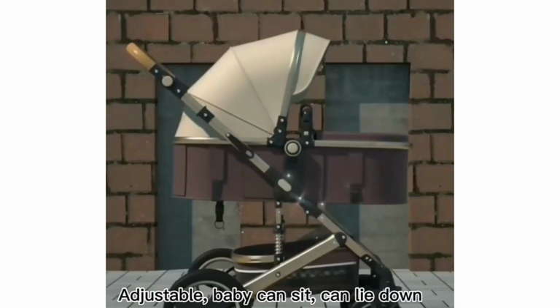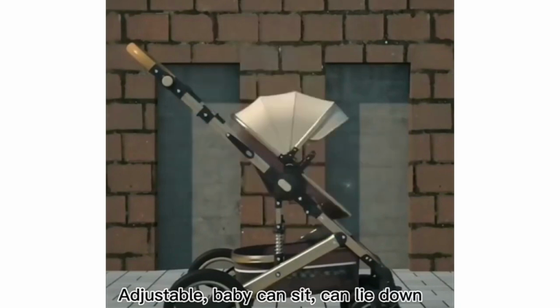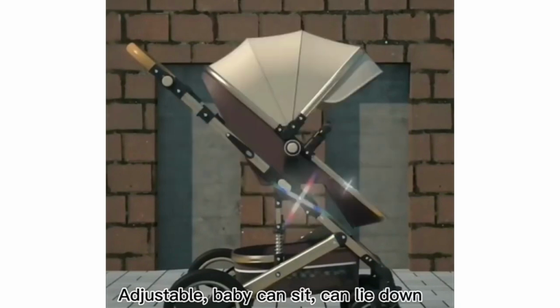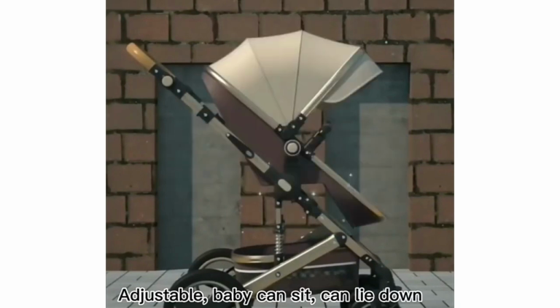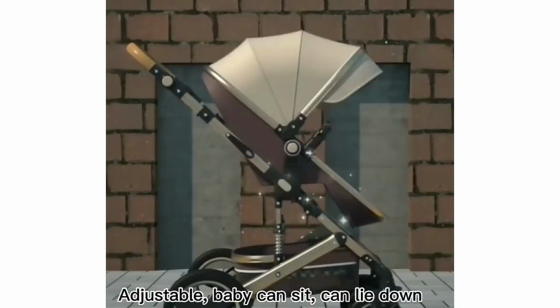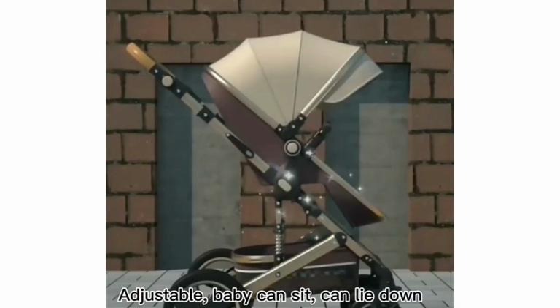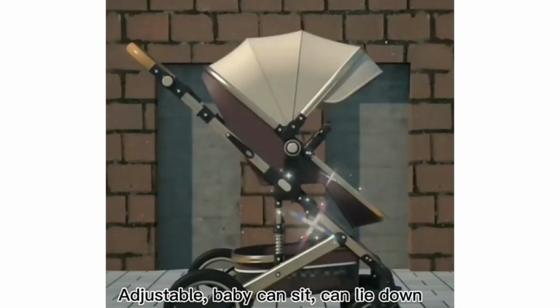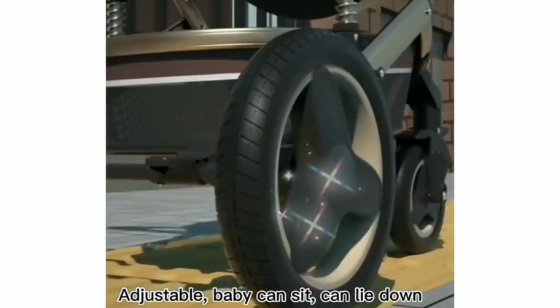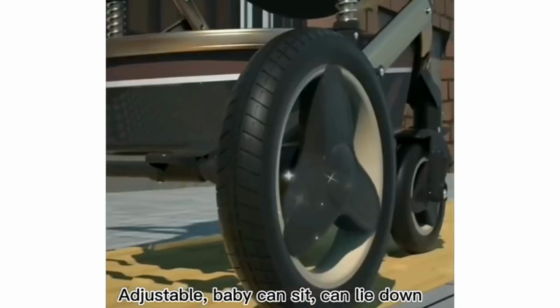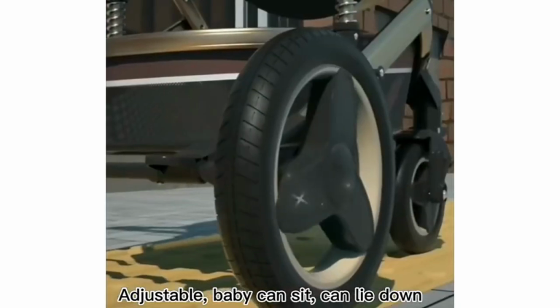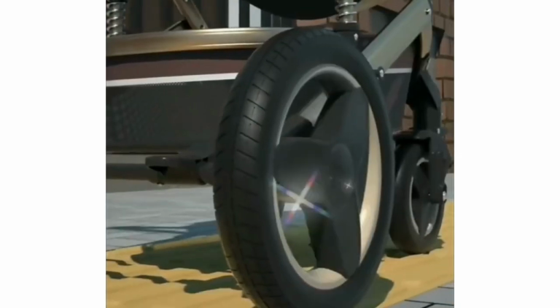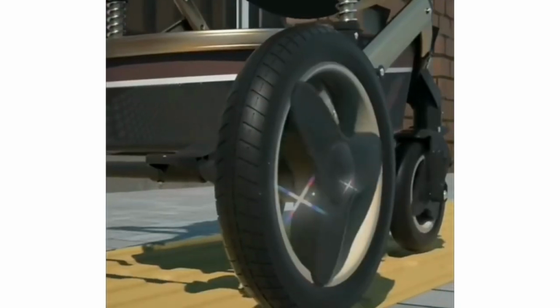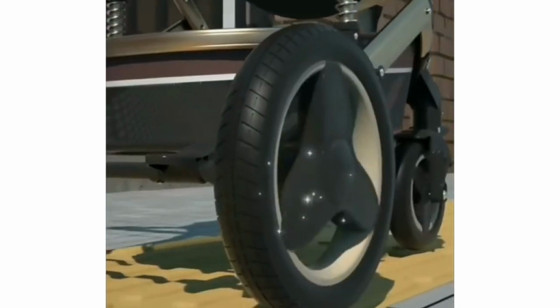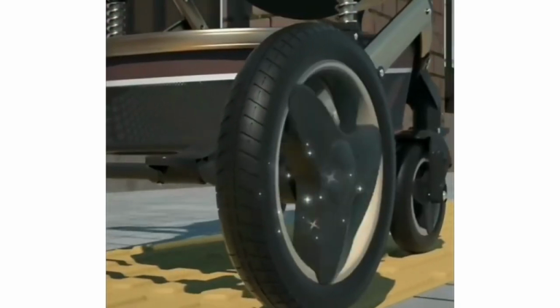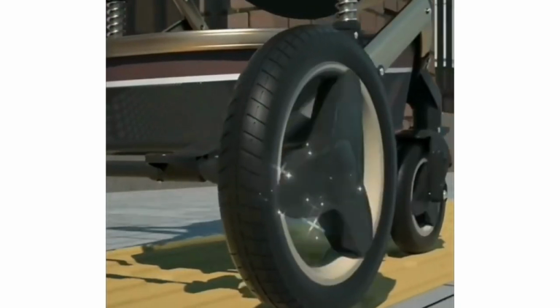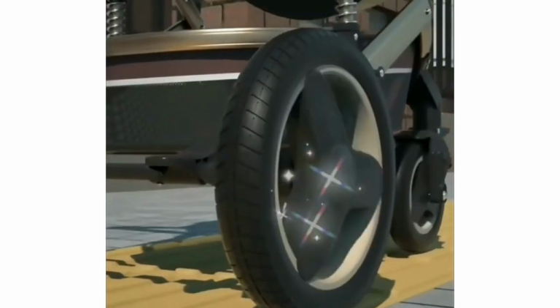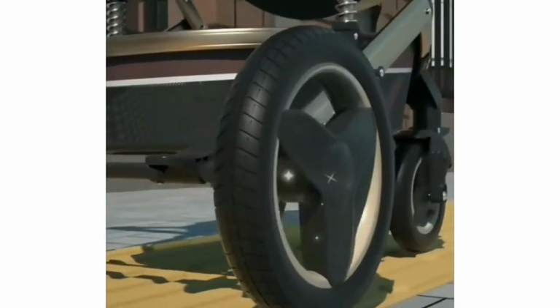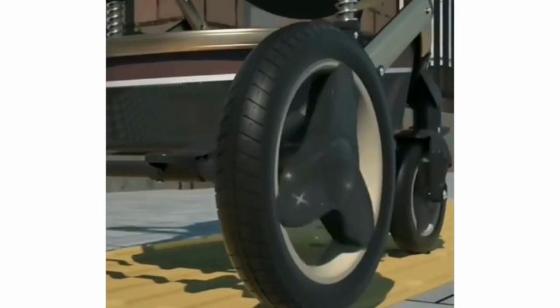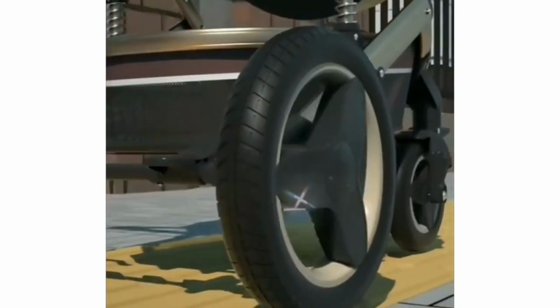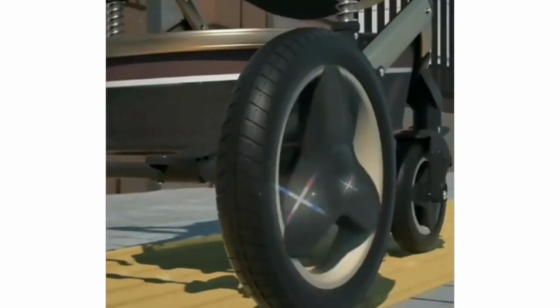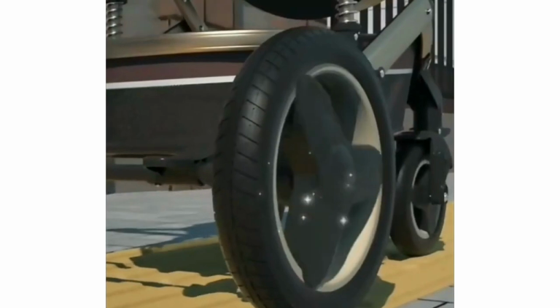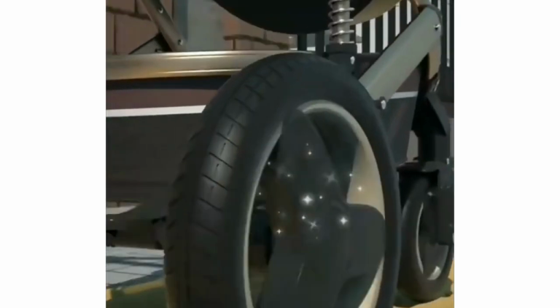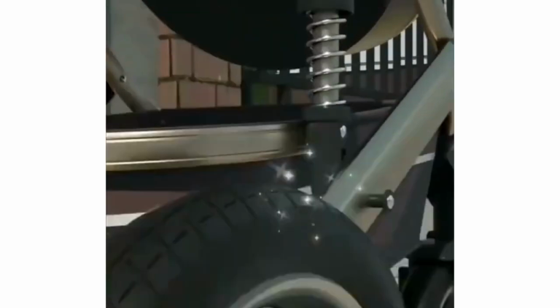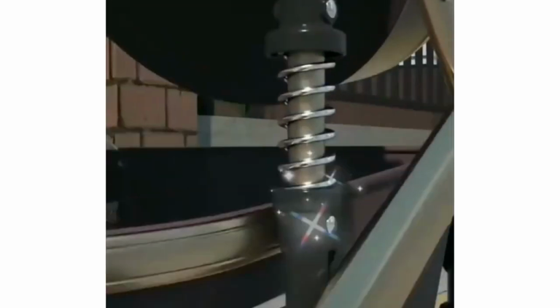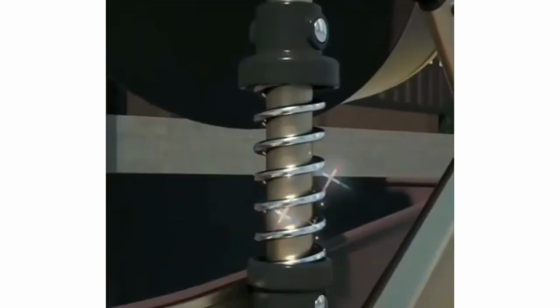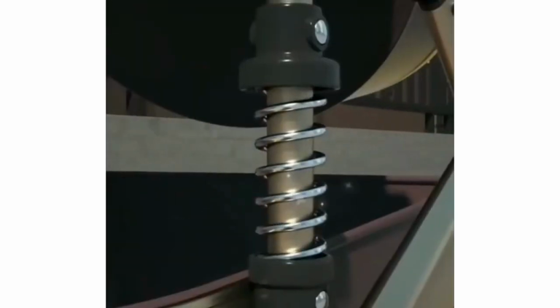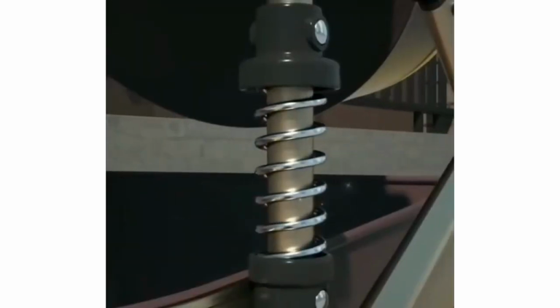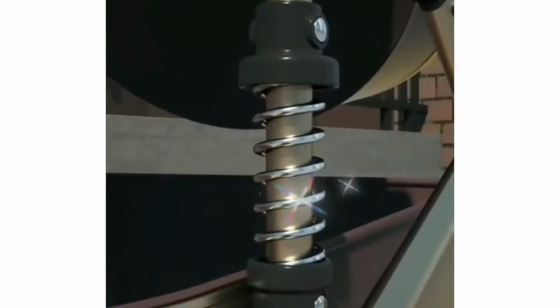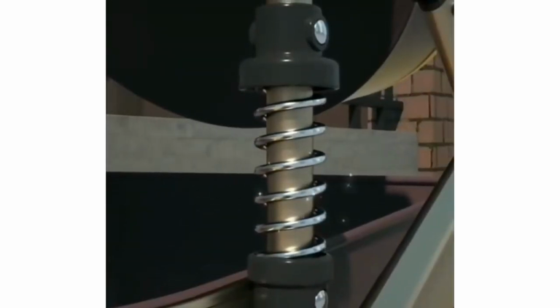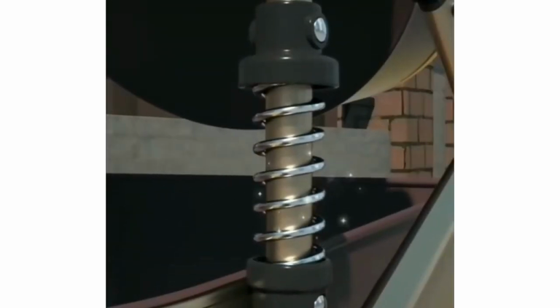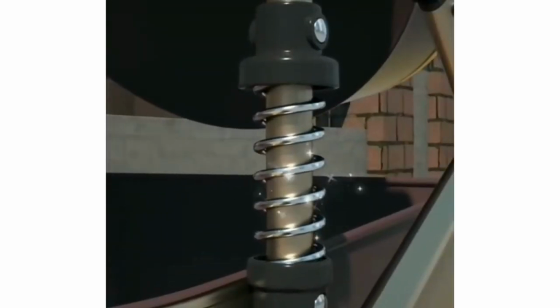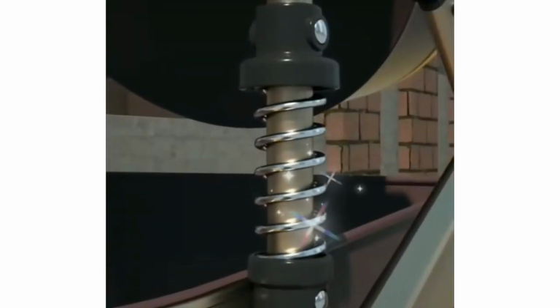Adjustable Nonslip Handle — you can push at your most comfortable height. Adjustable Ceiling, which you may change depending on the weather.